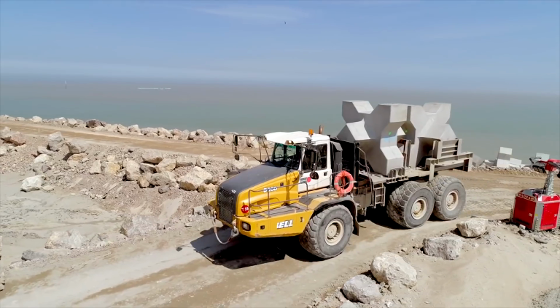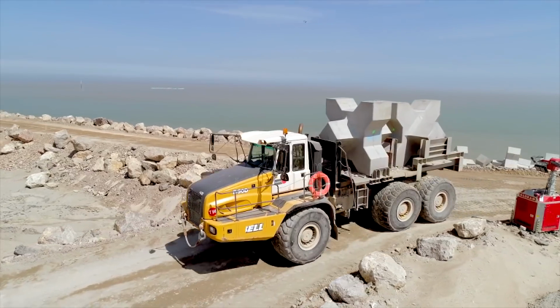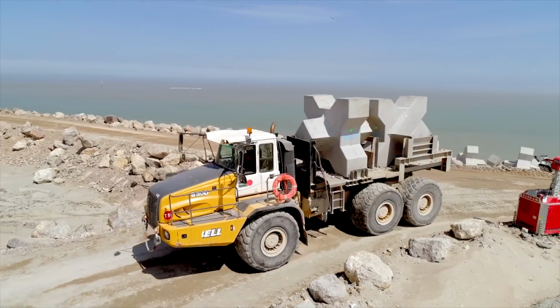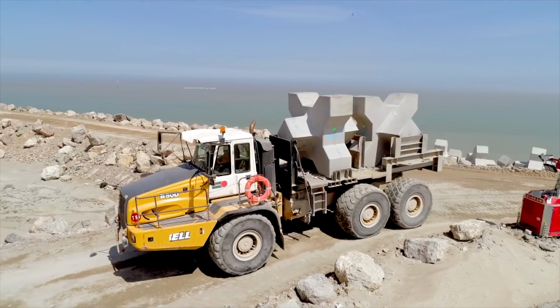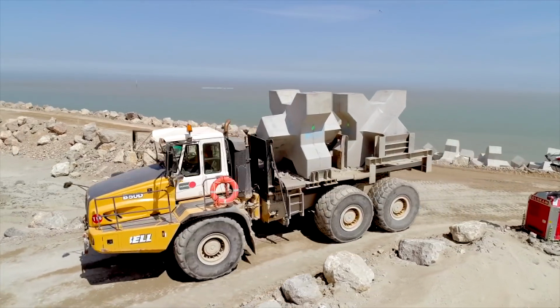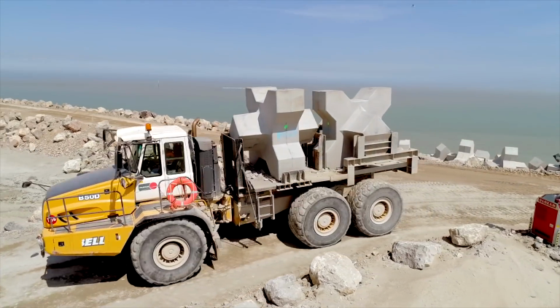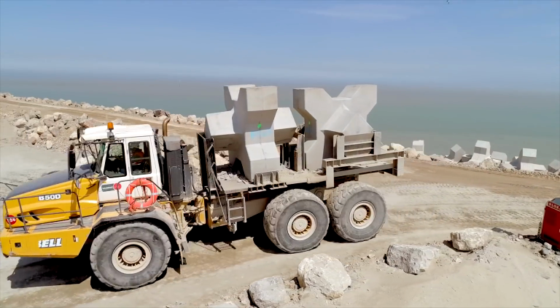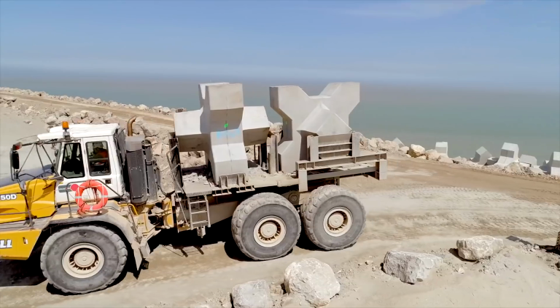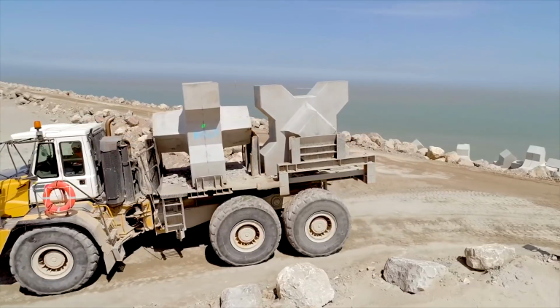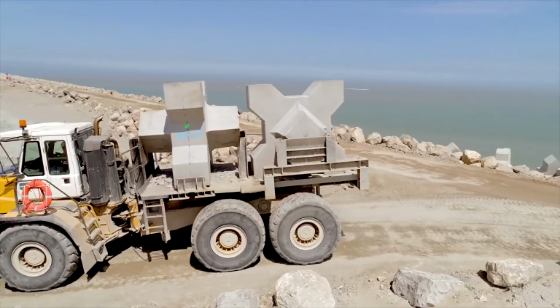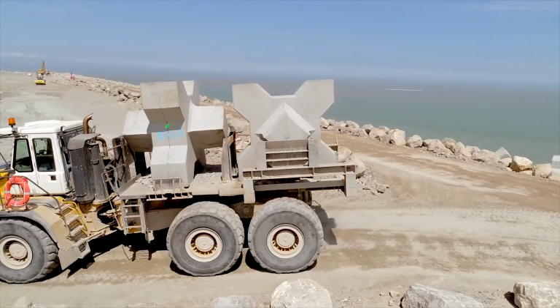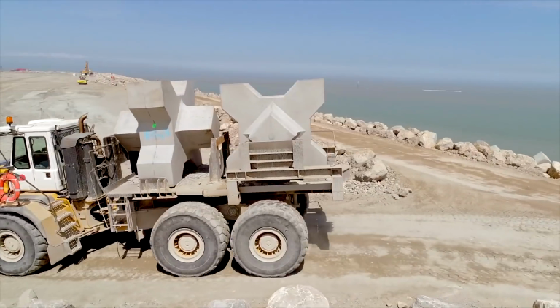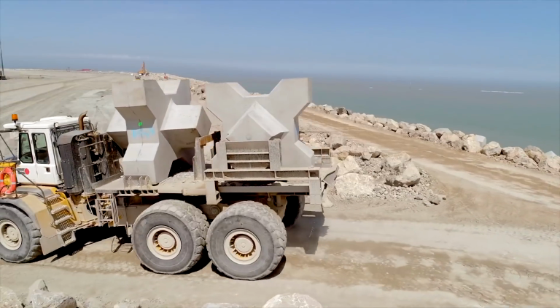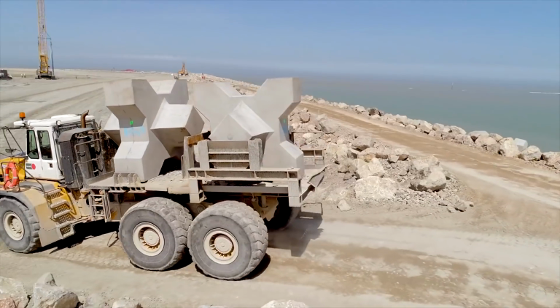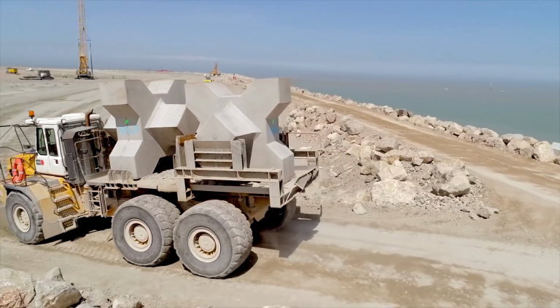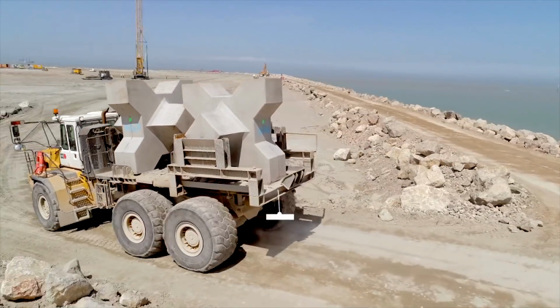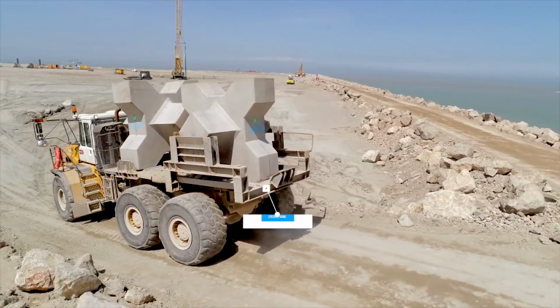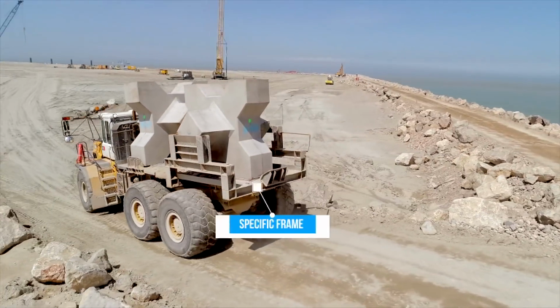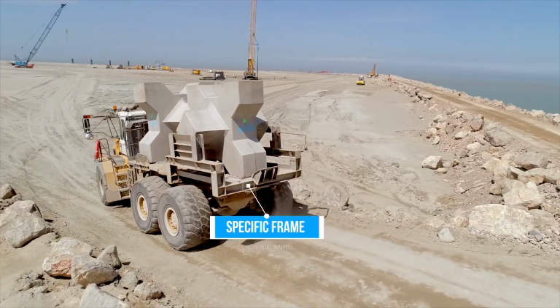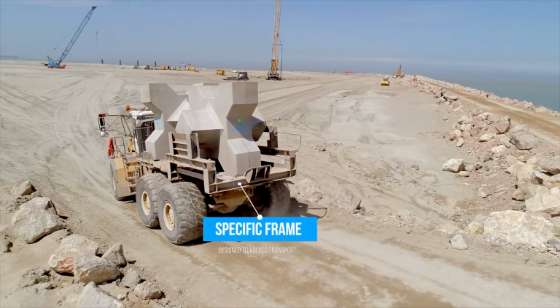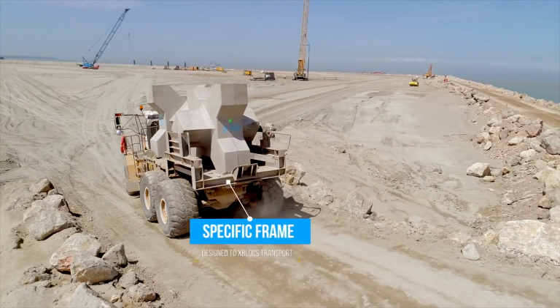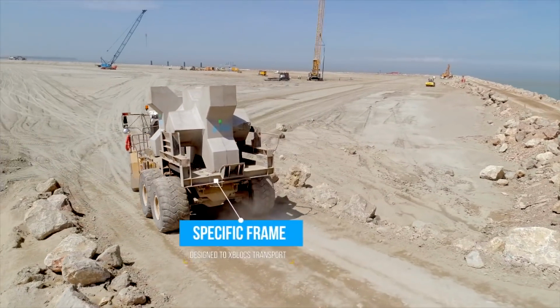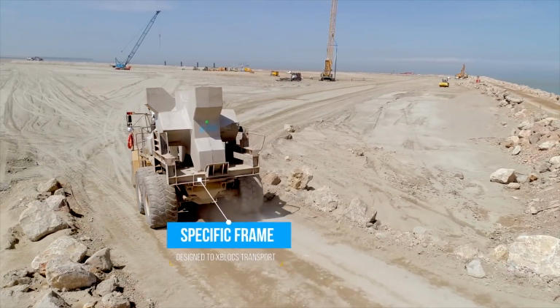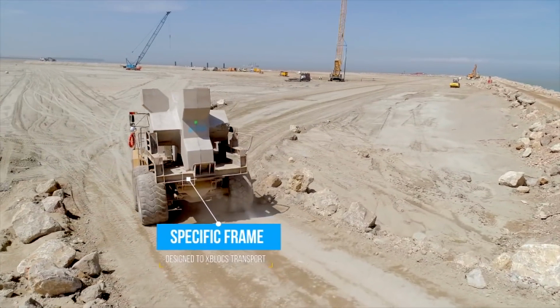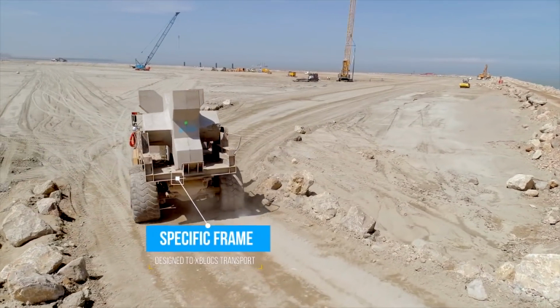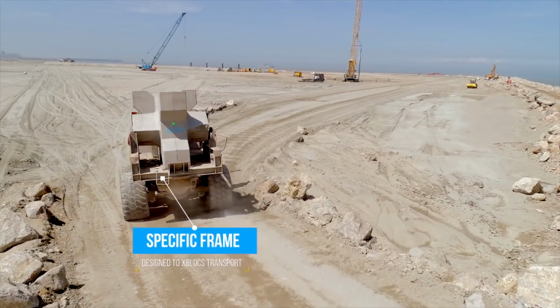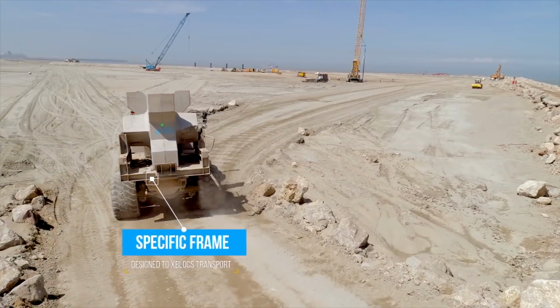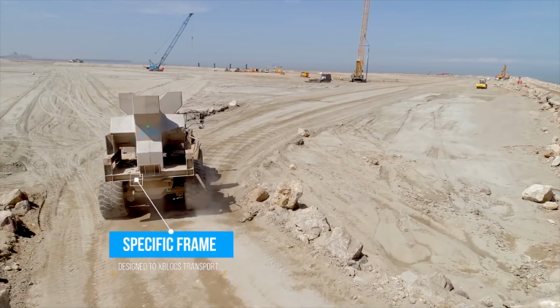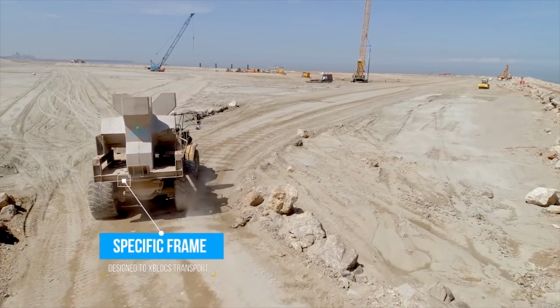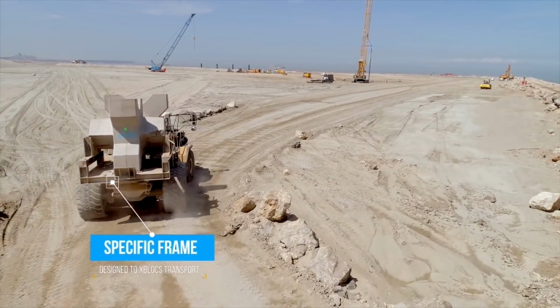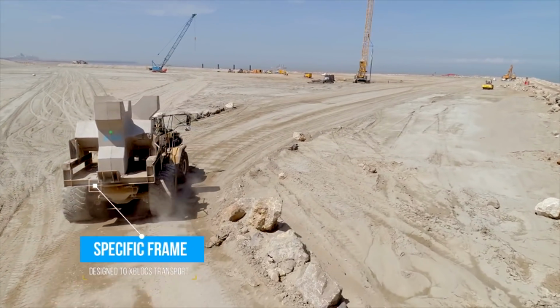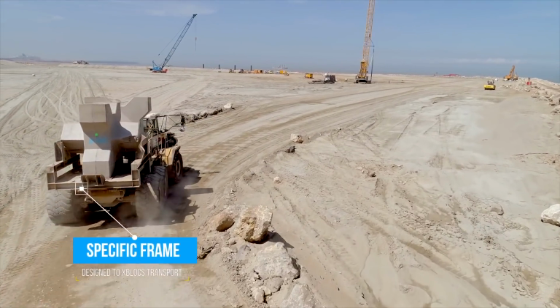The transport was also designed according to the worksite's needs, with the creation of a specific frame.